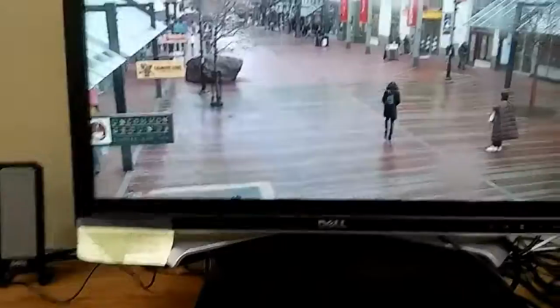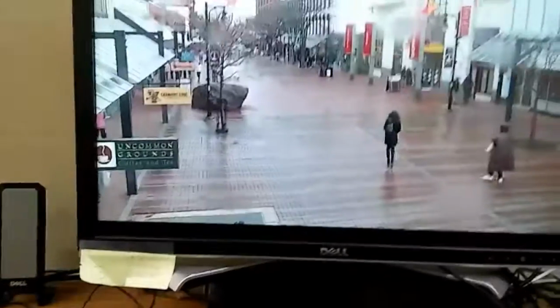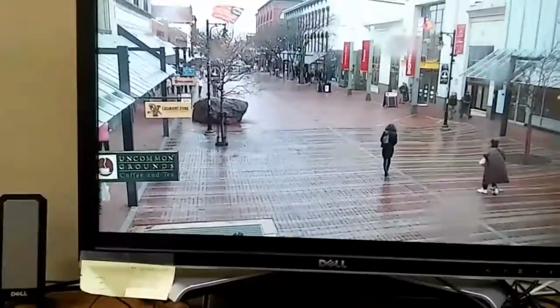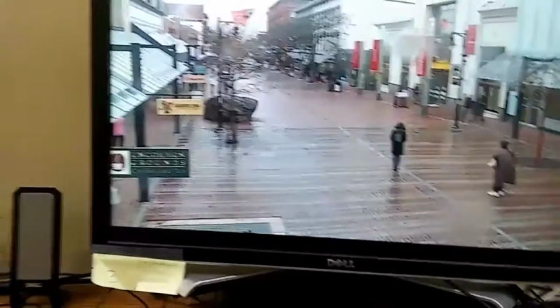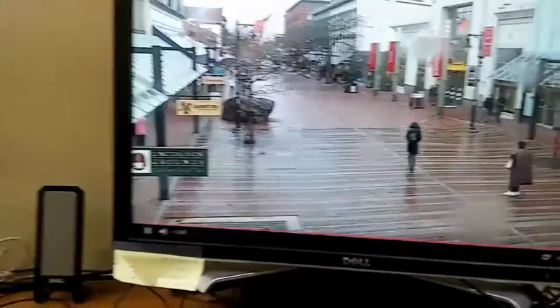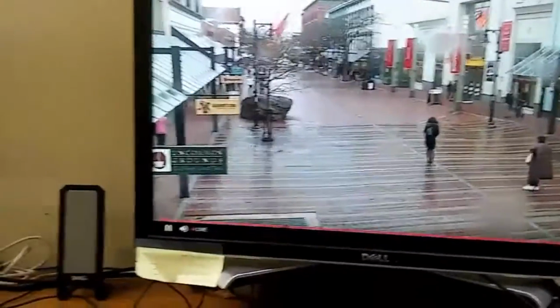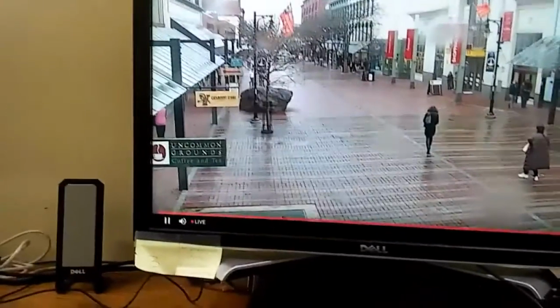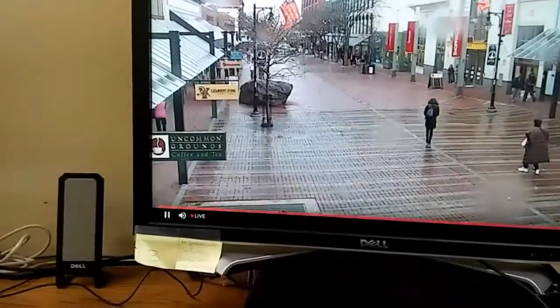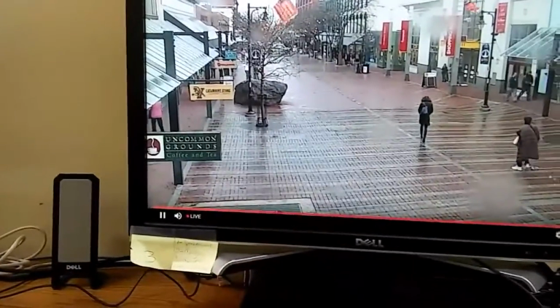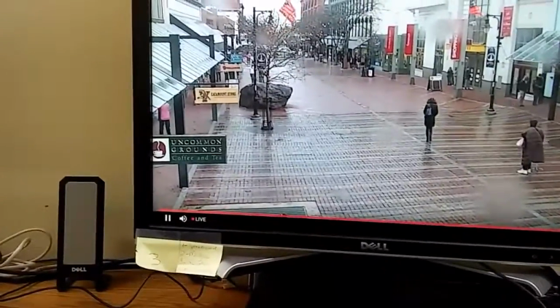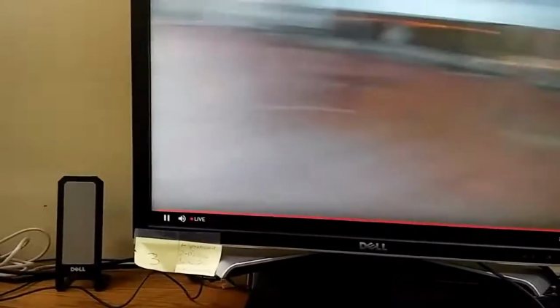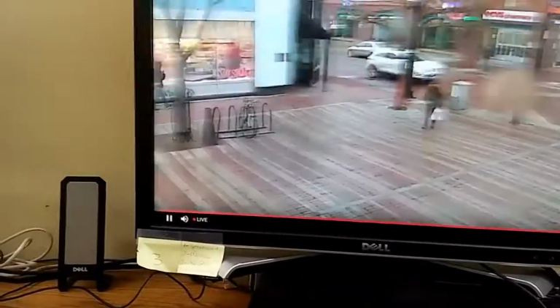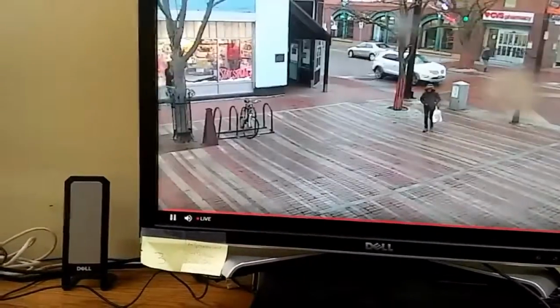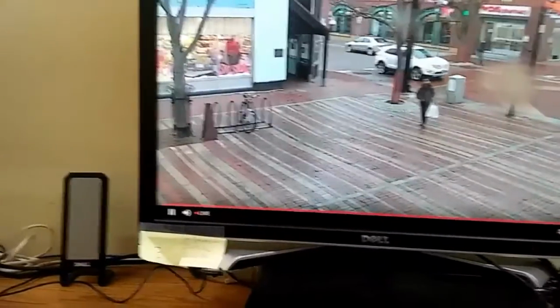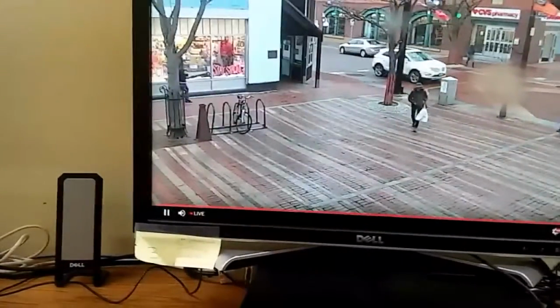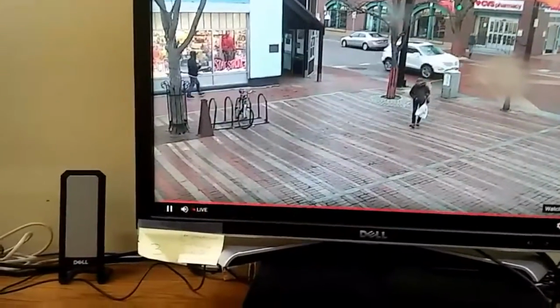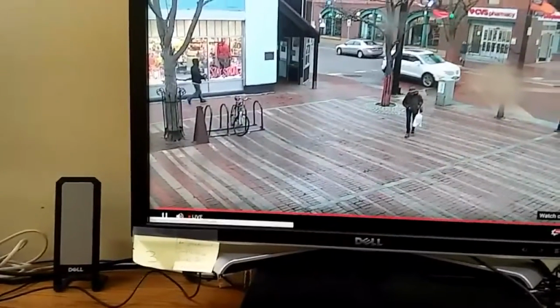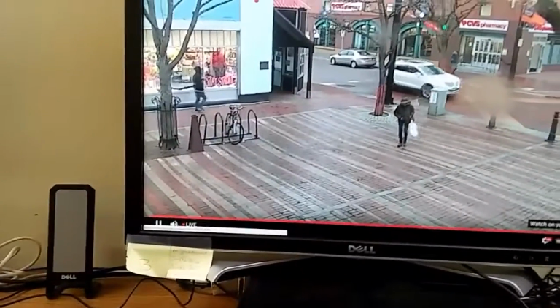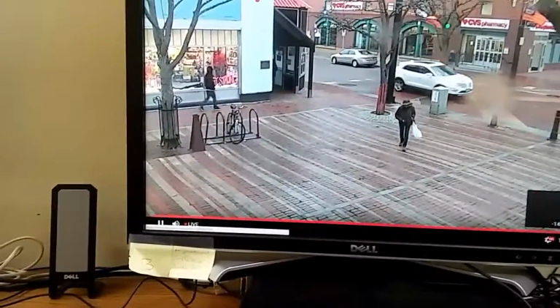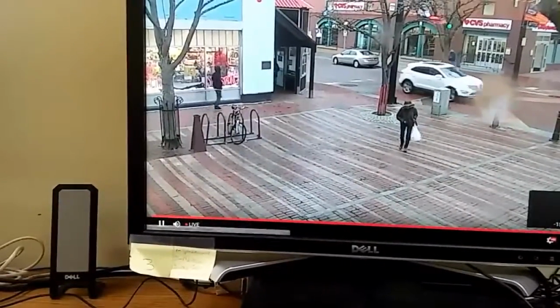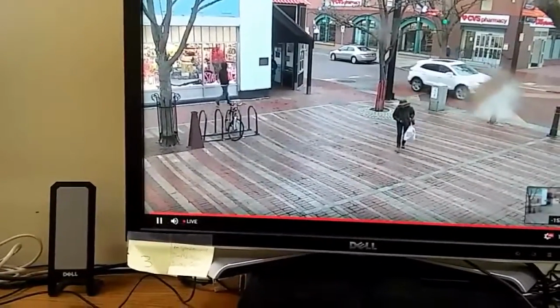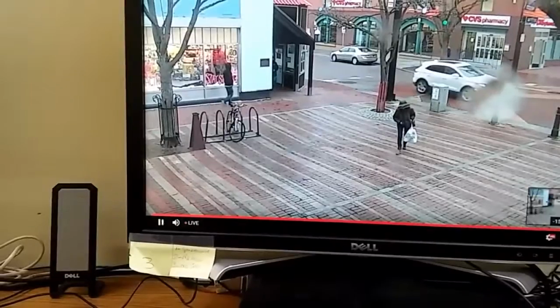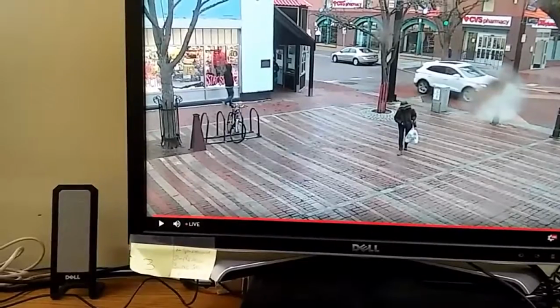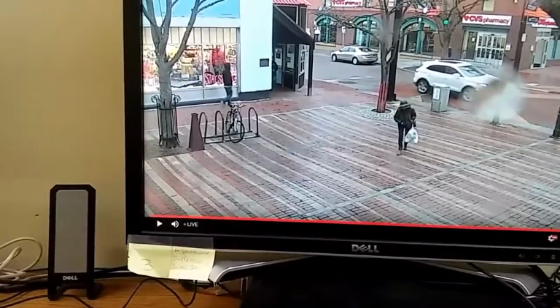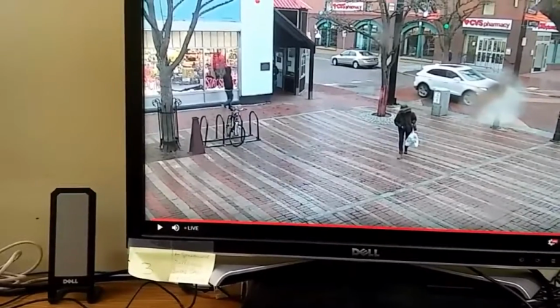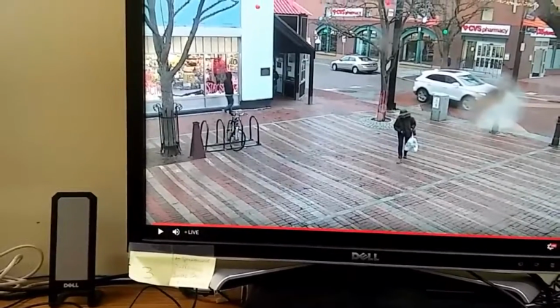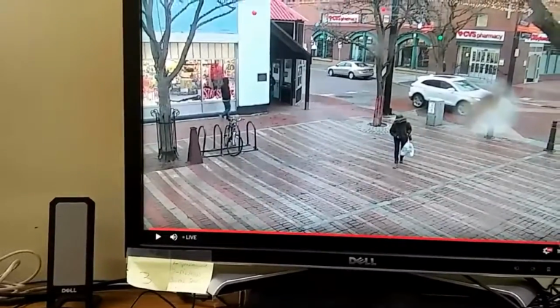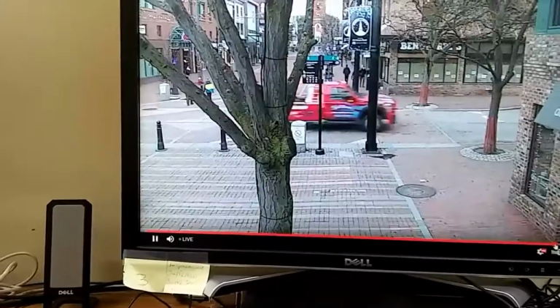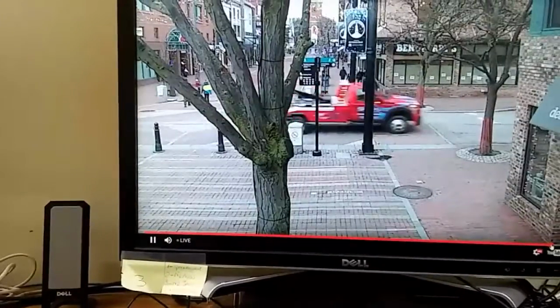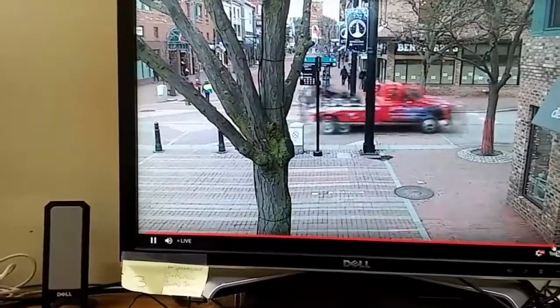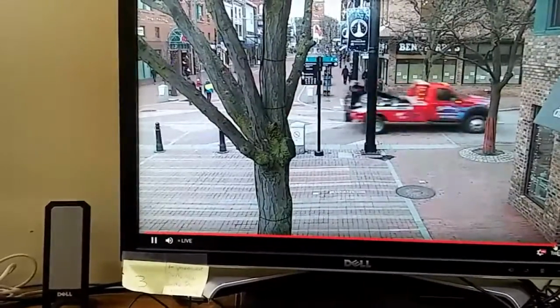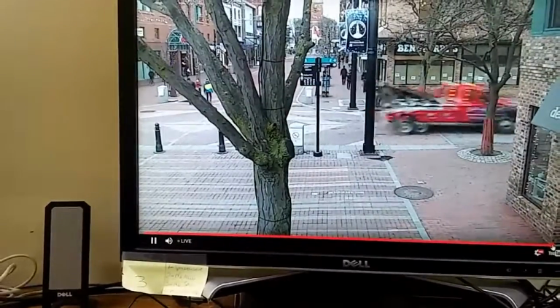There's currently a squall coming through Burlington, Vermont right now. I'm going to go back 15 minutes.